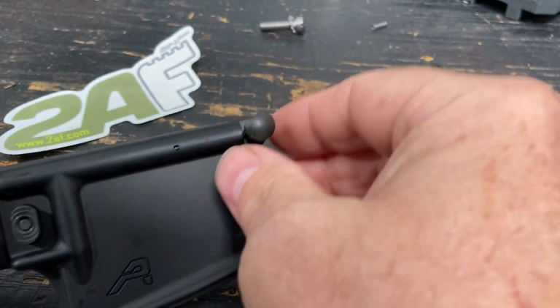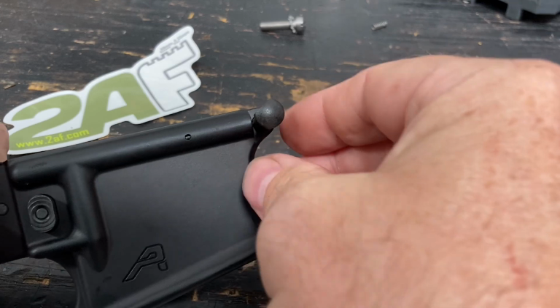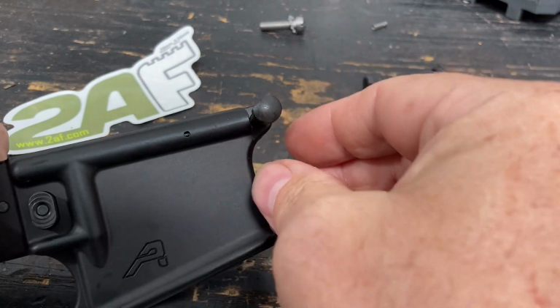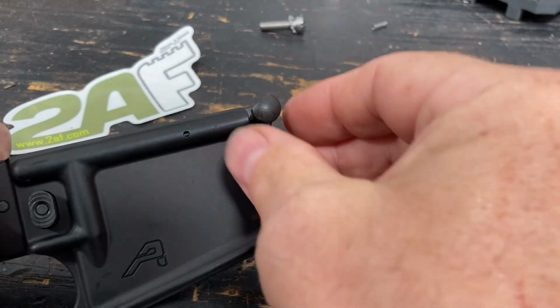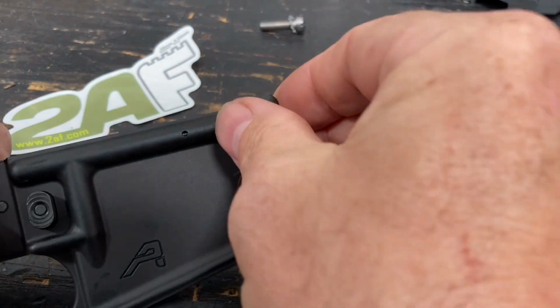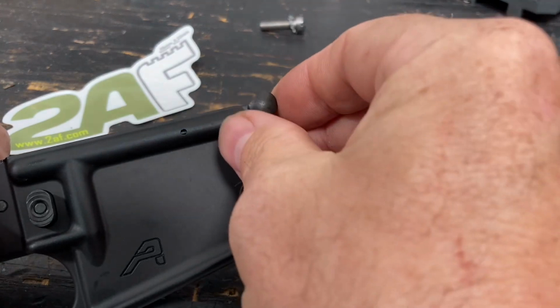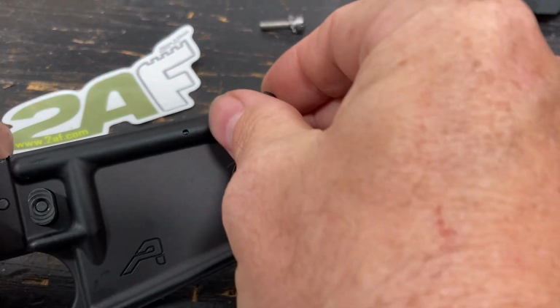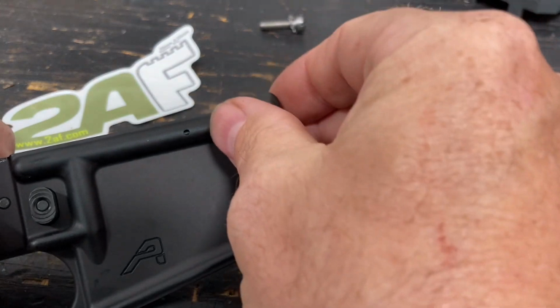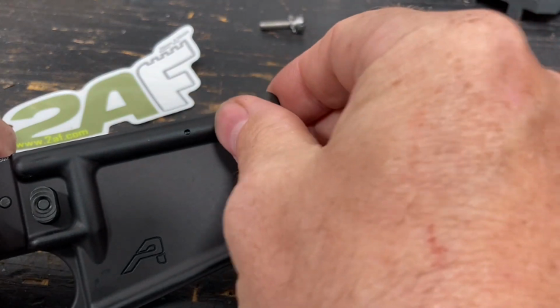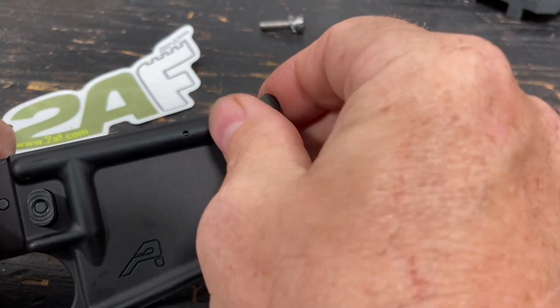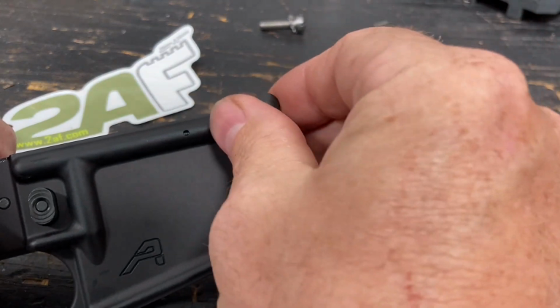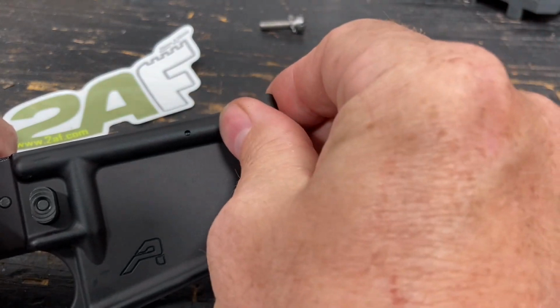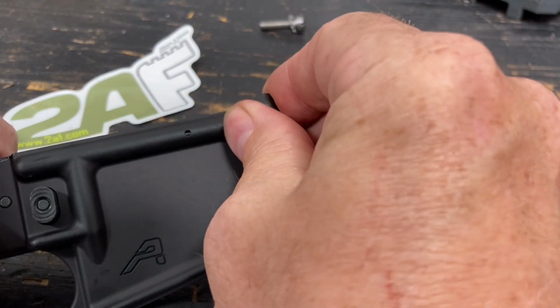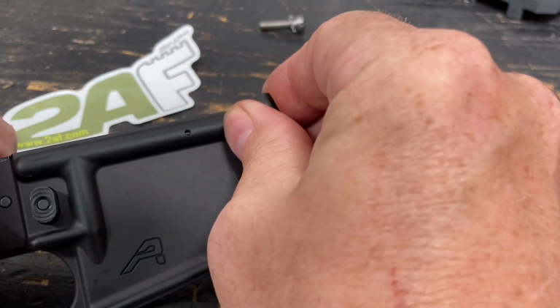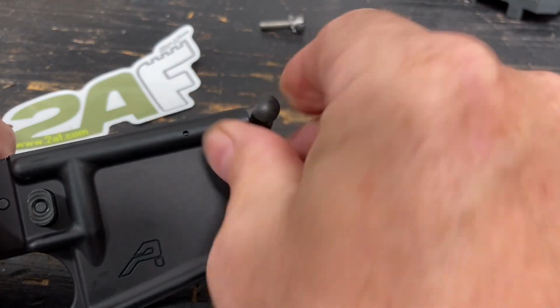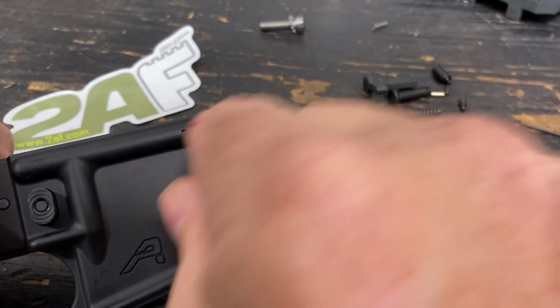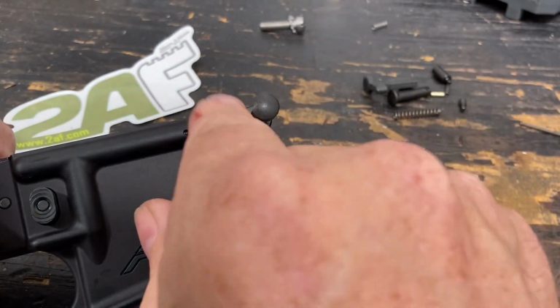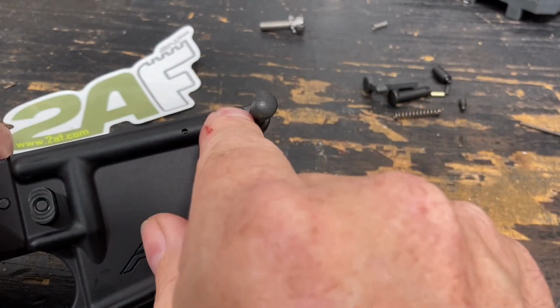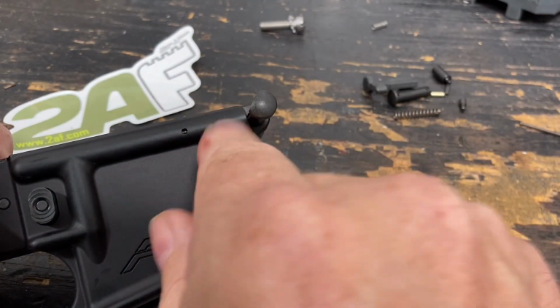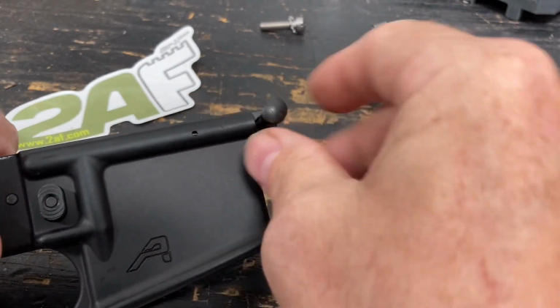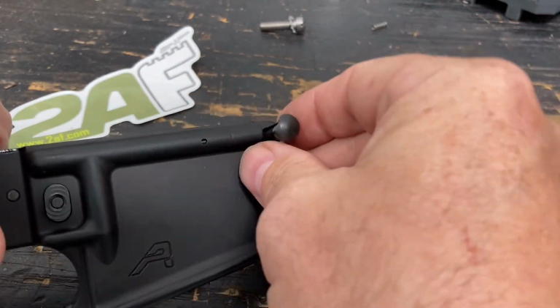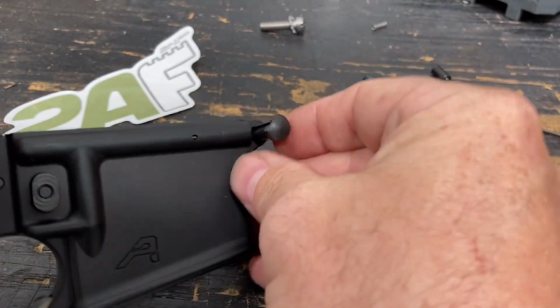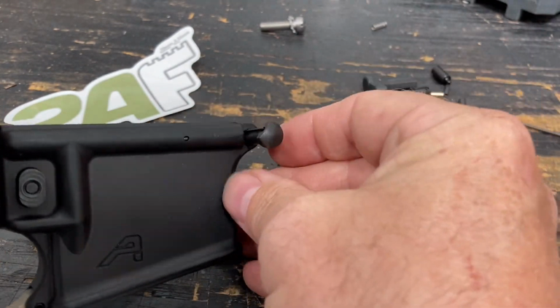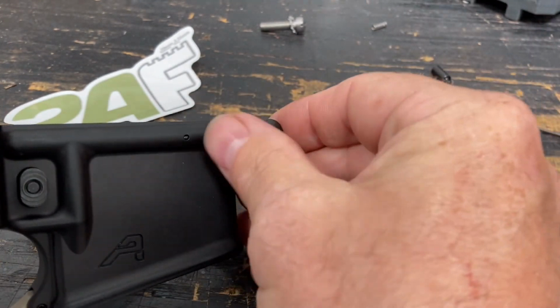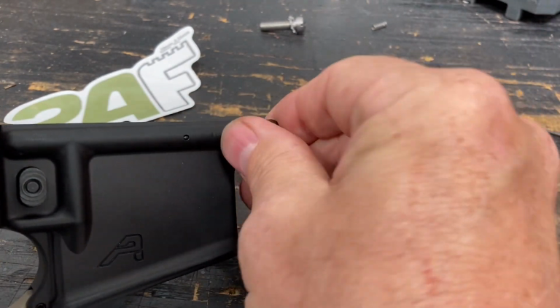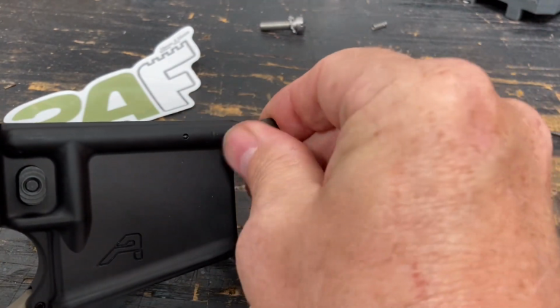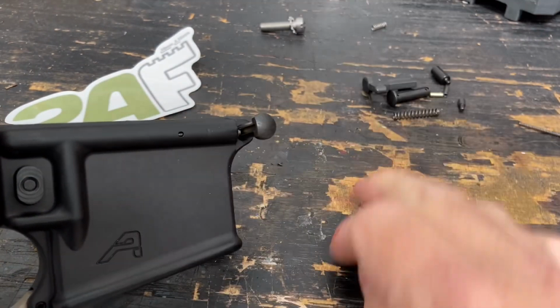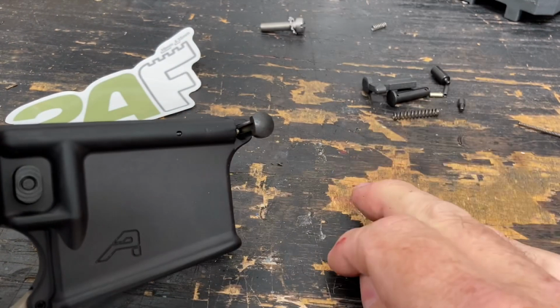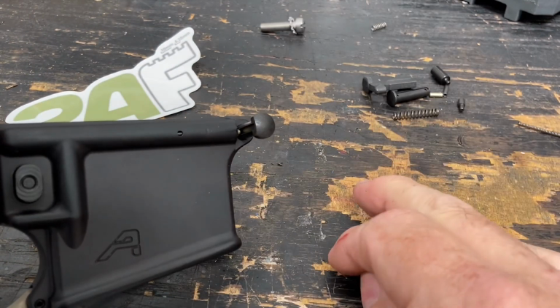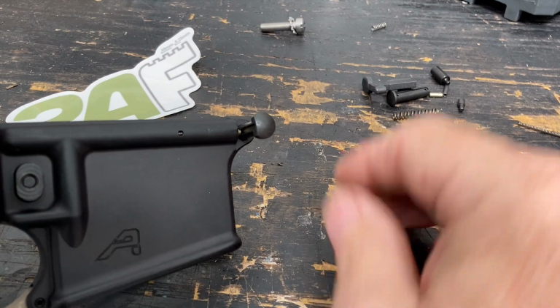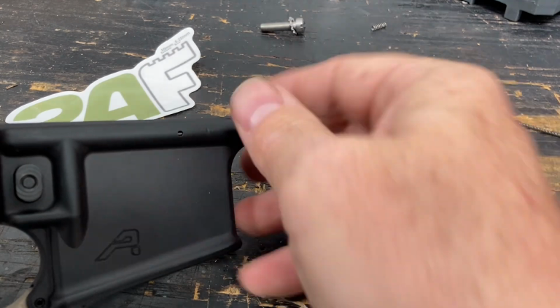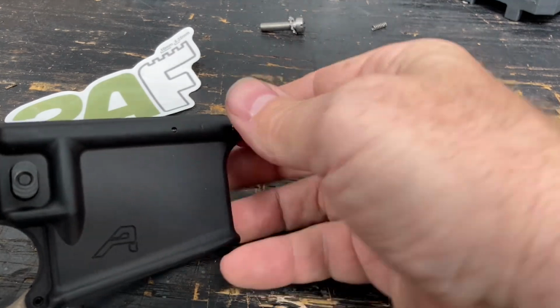So now I'll twist this so the detent goes inside that track there, and it's installed.